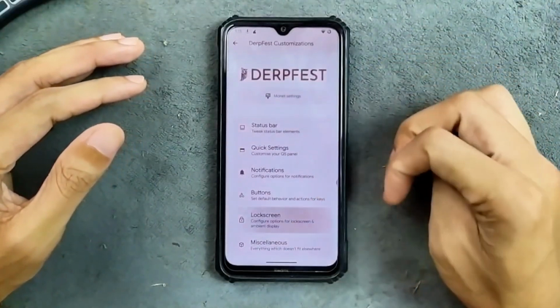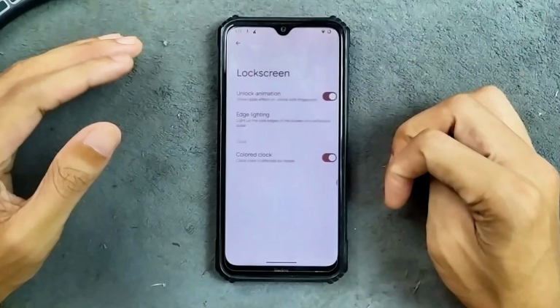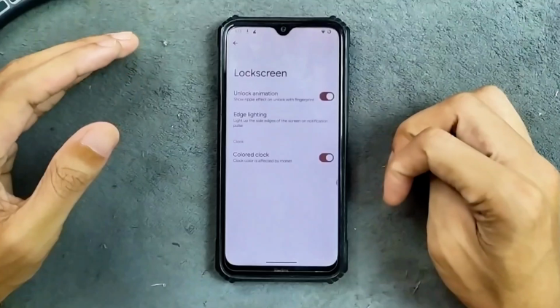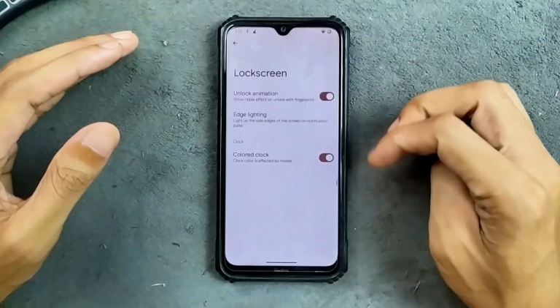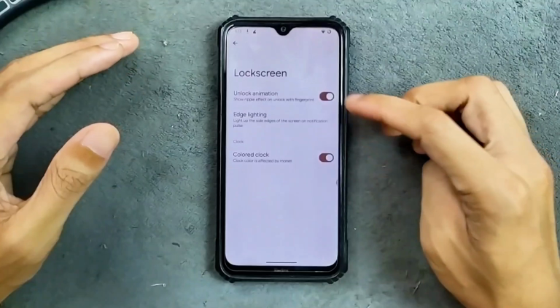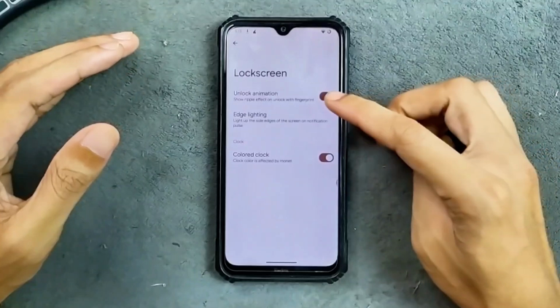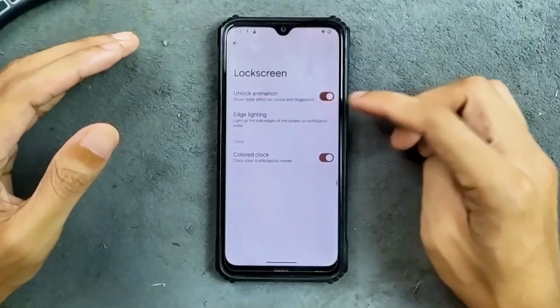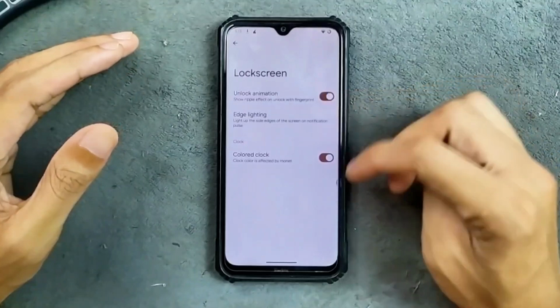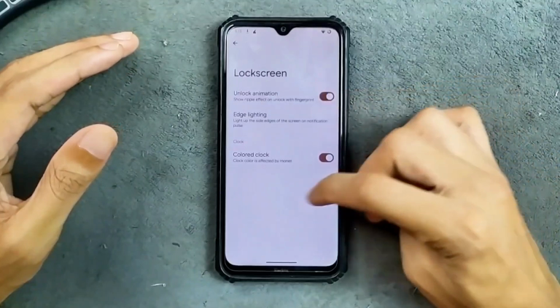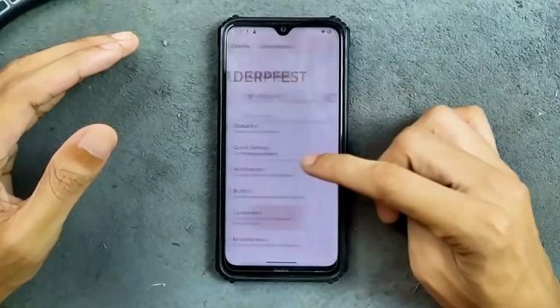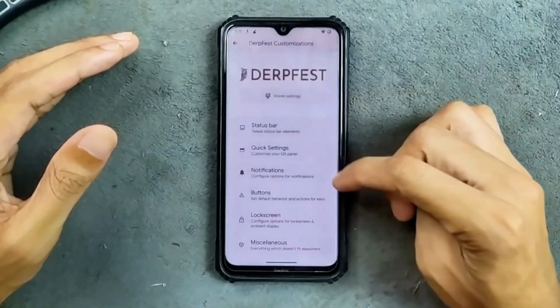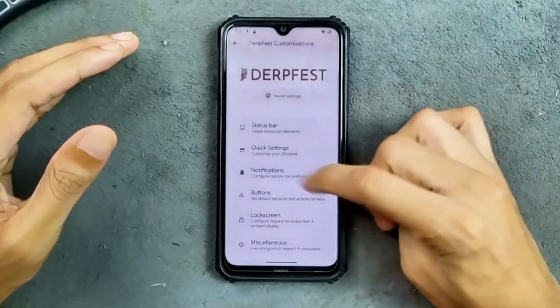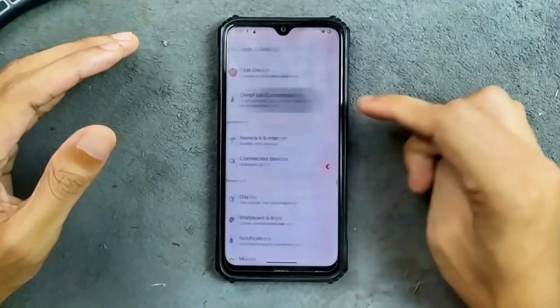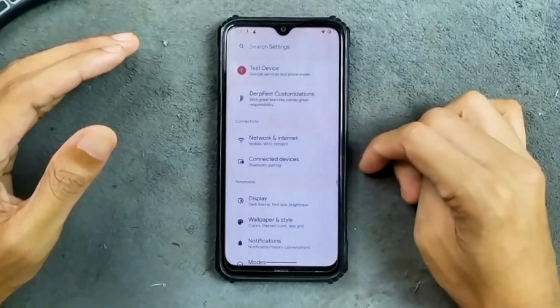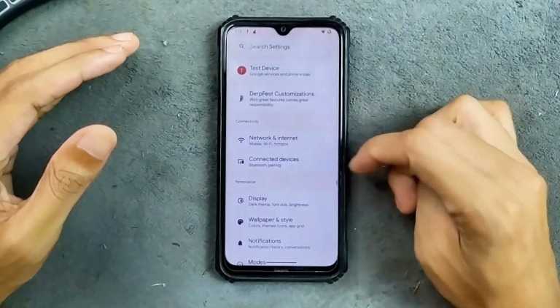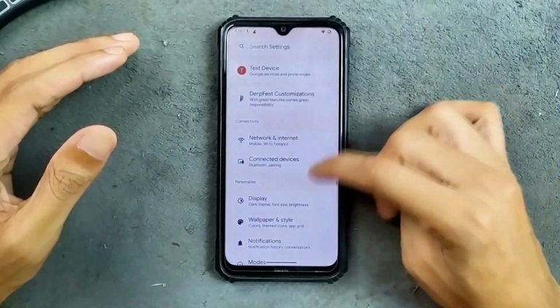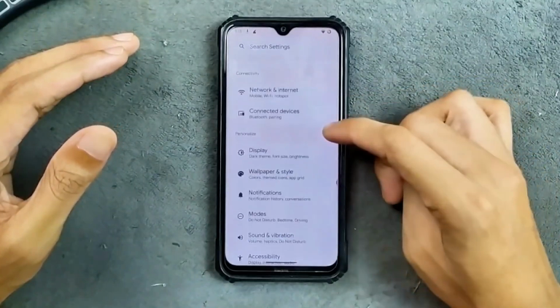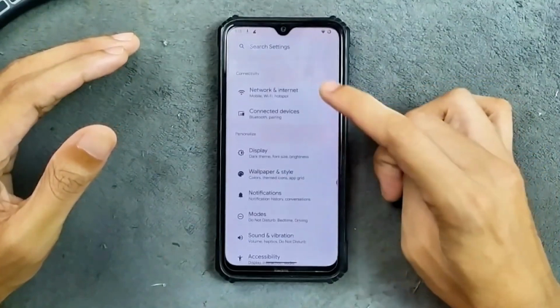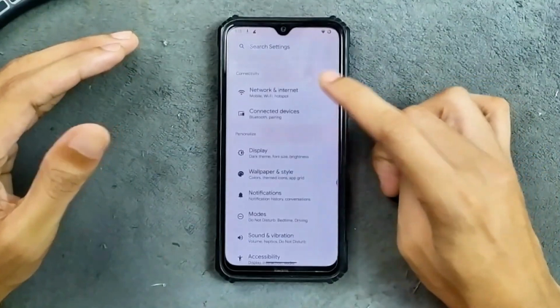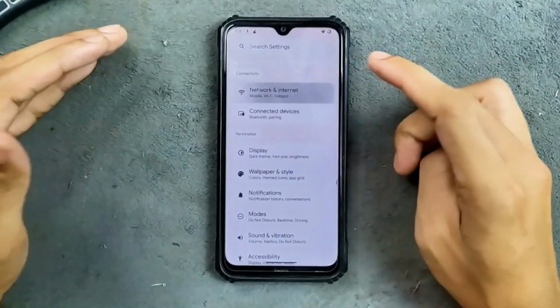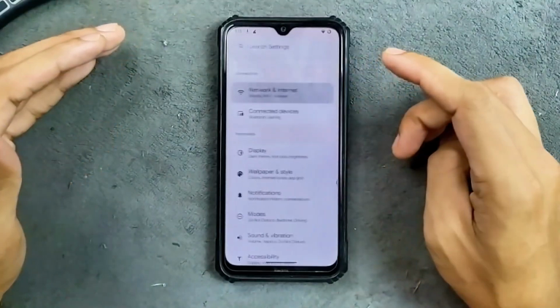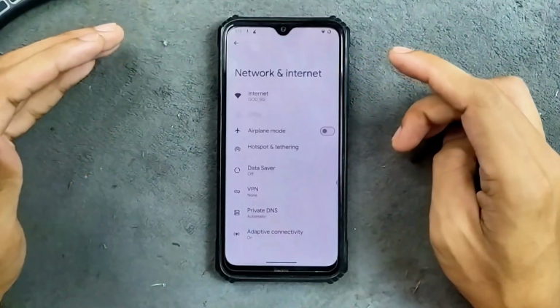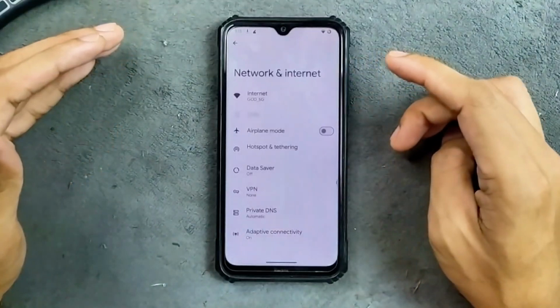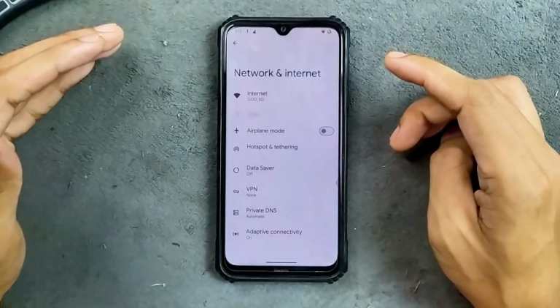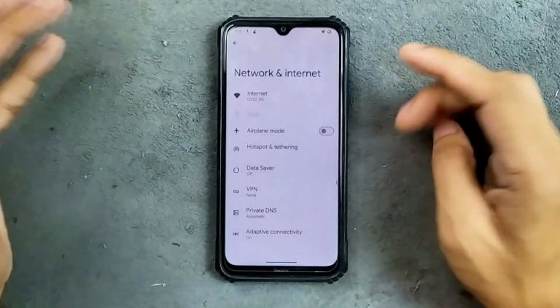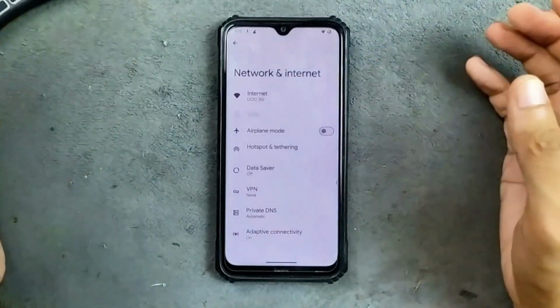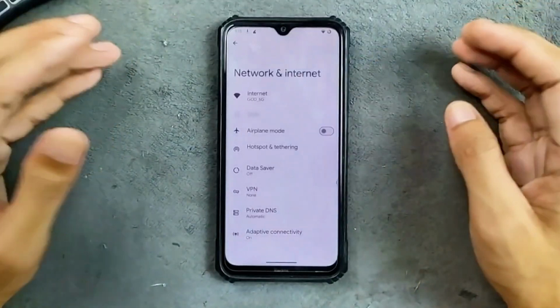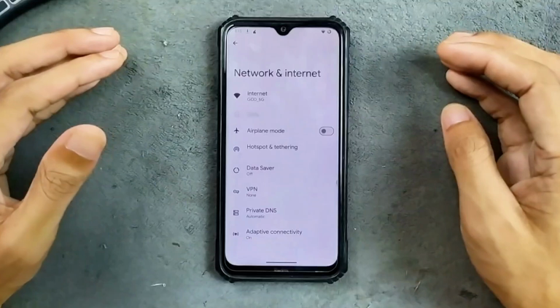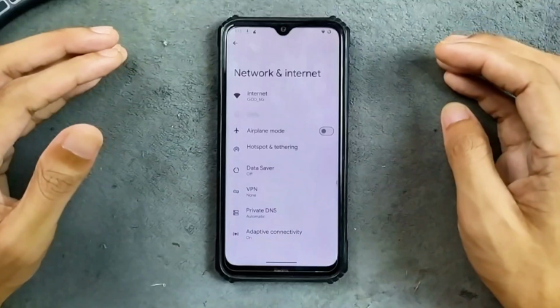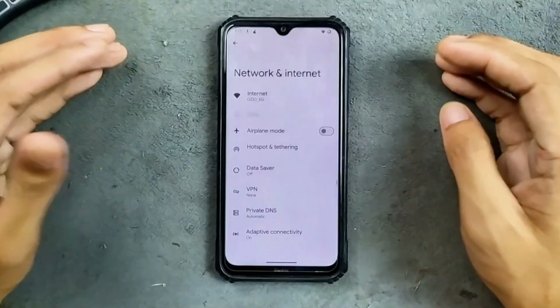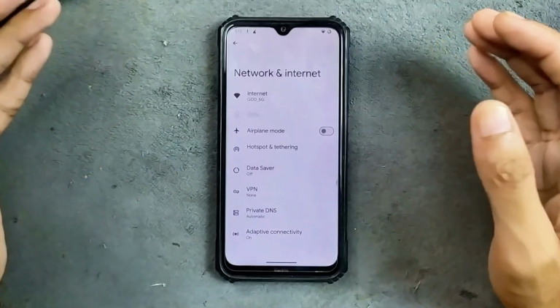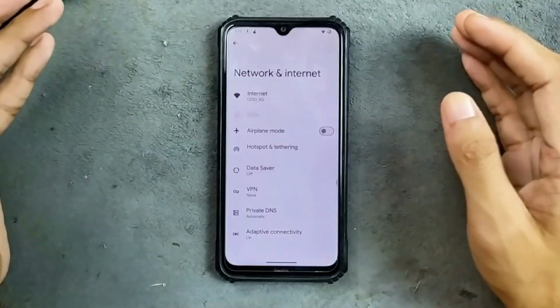In the lock screen option we do get a few things as you can see here. In terms of network connectivity, everything is working perfectly fine.